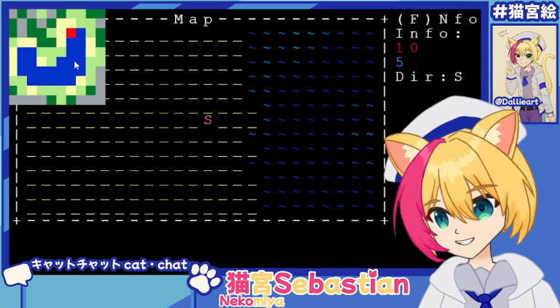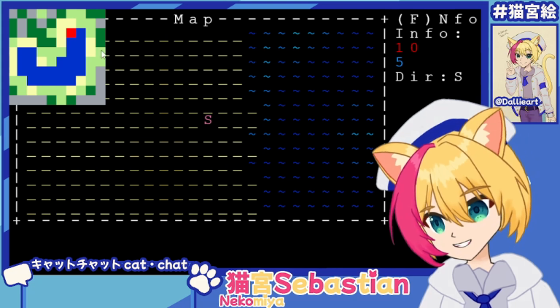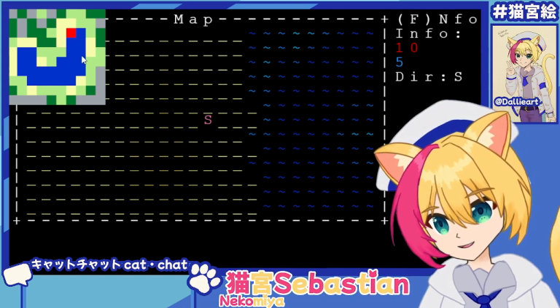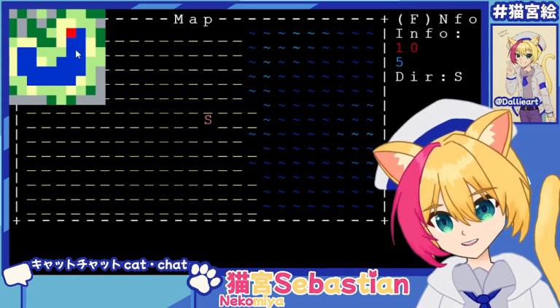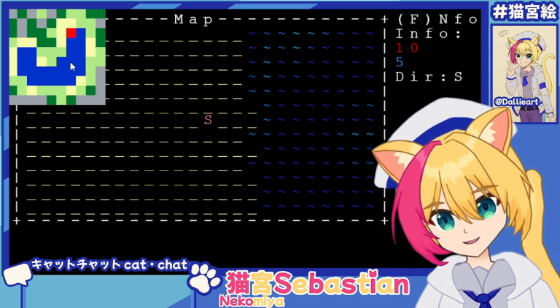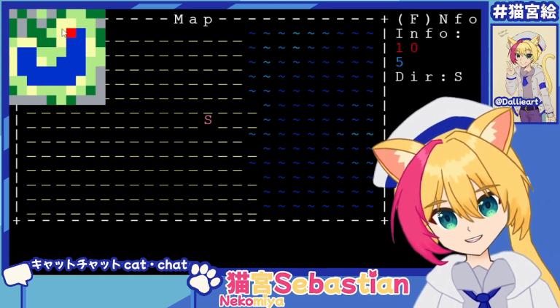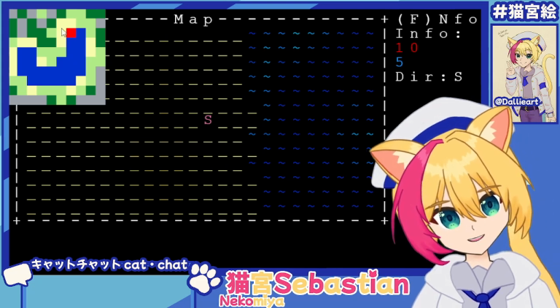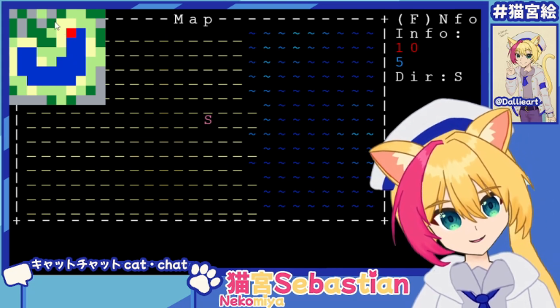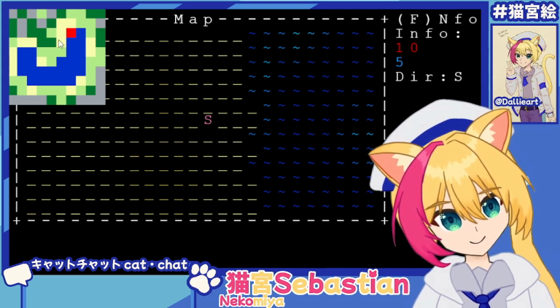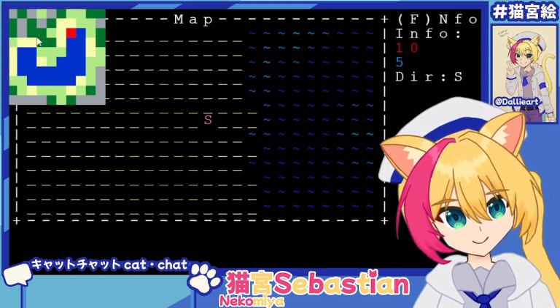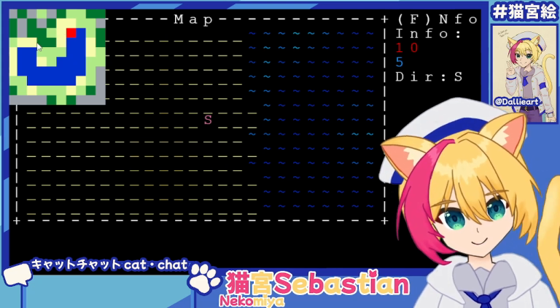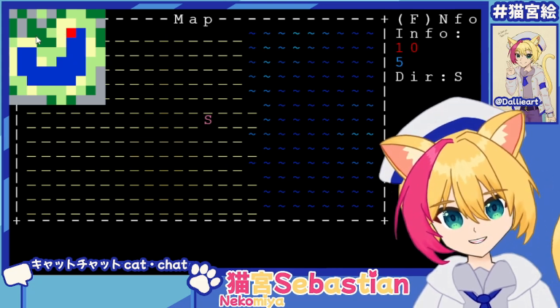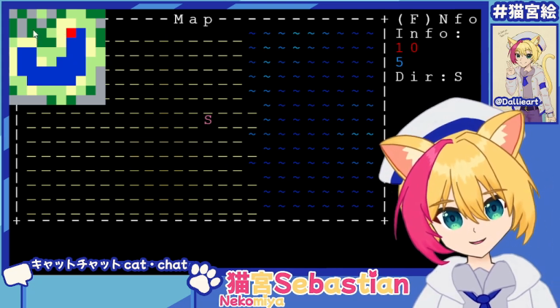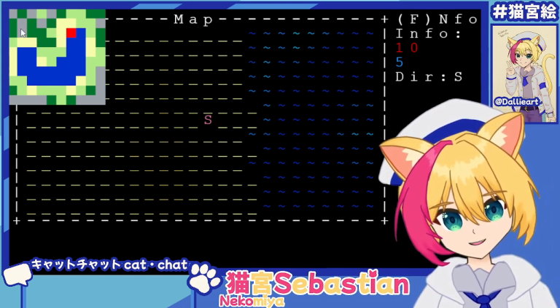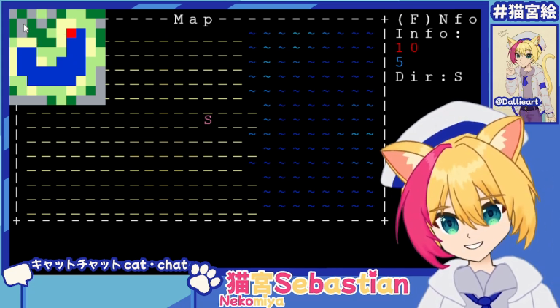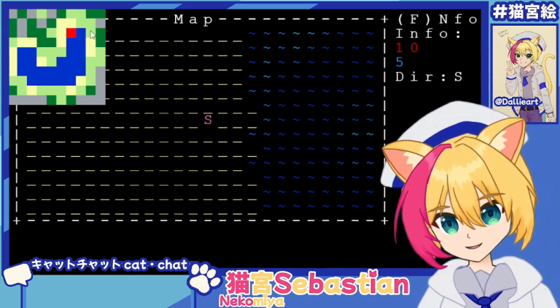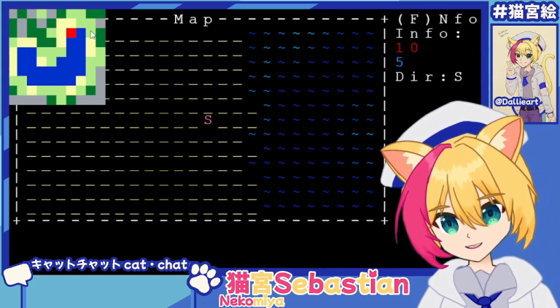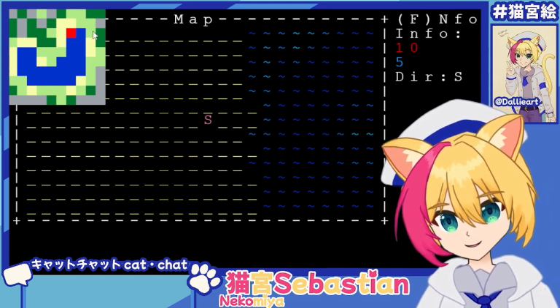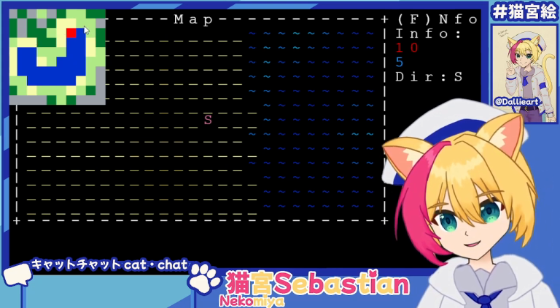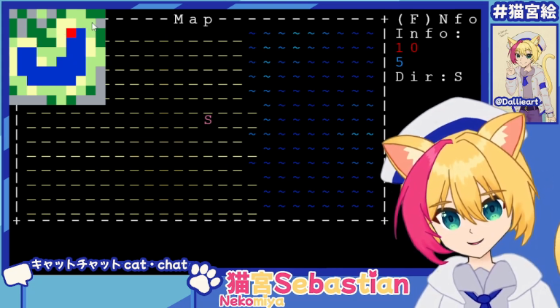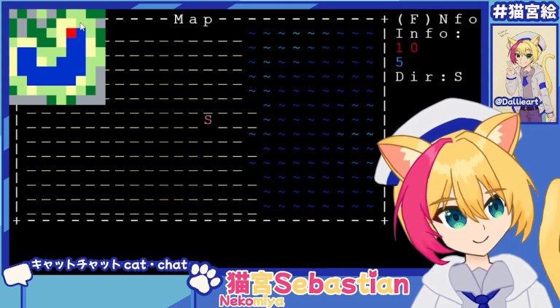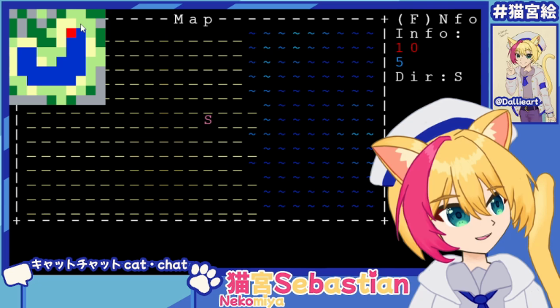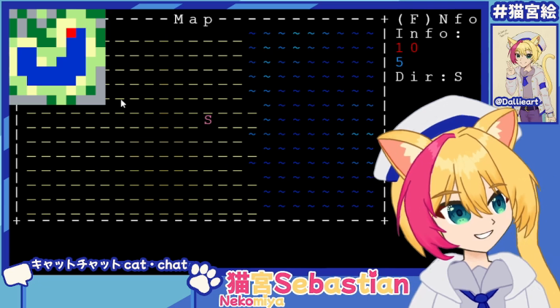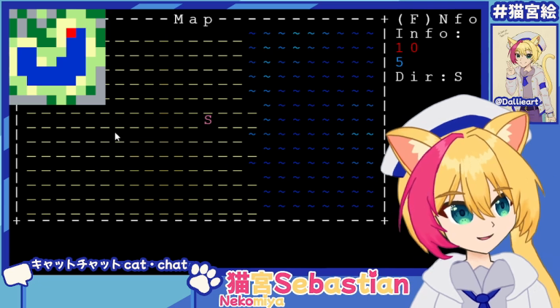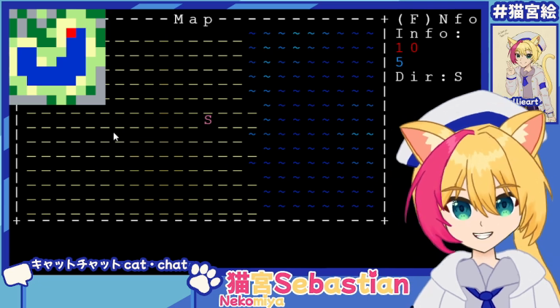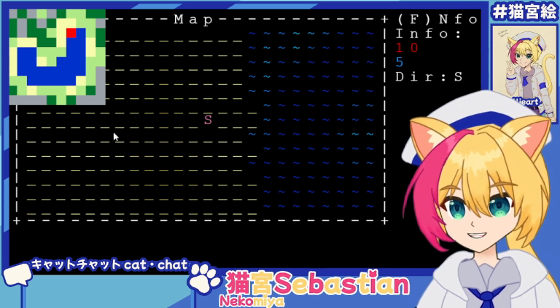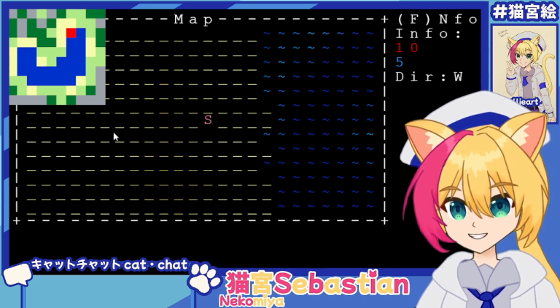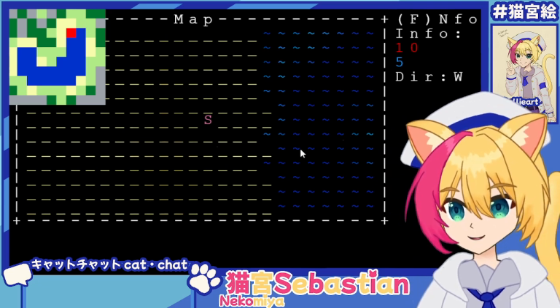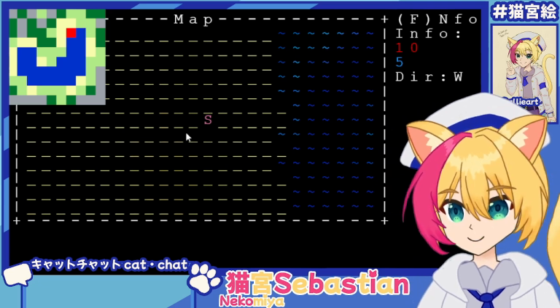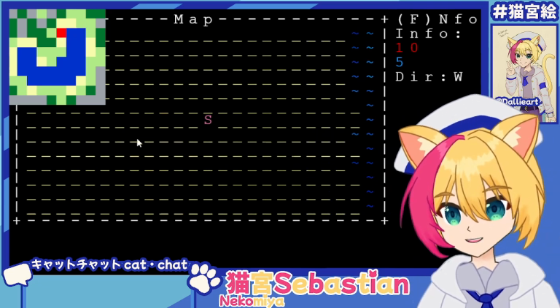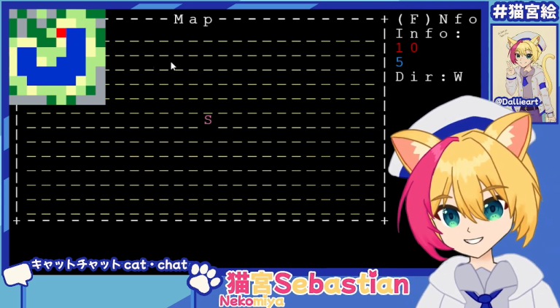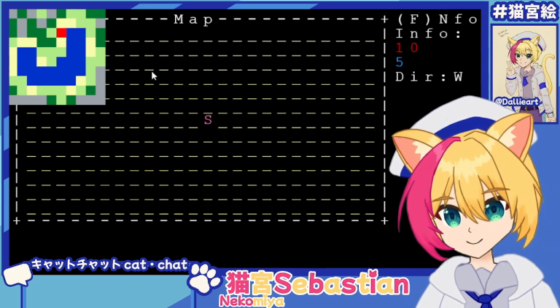So we got ocean, desert, forest, mountain, plains. And we smoothly transition between them.